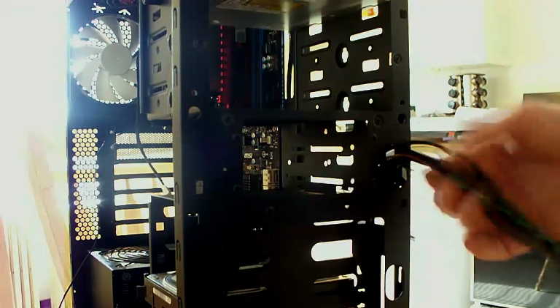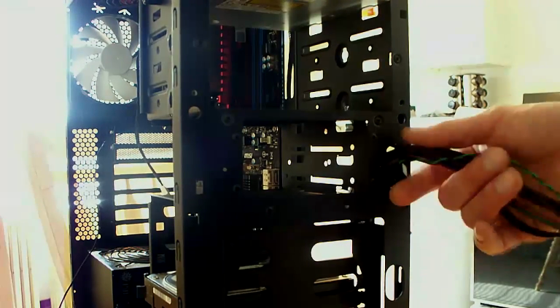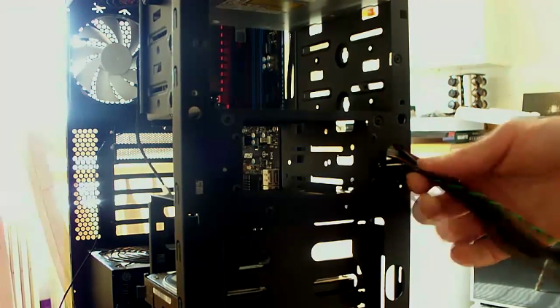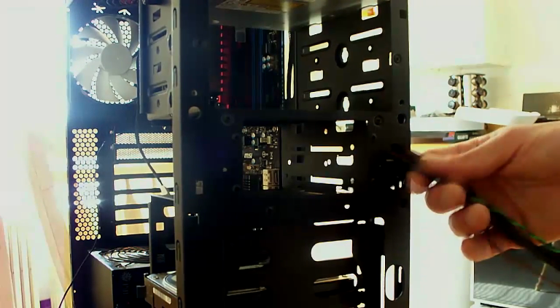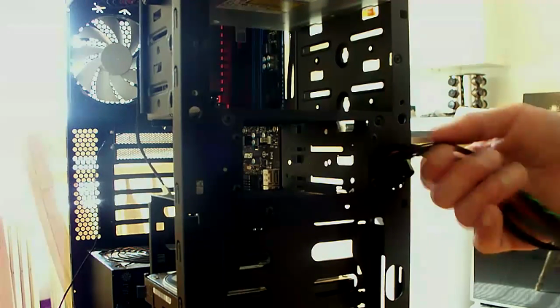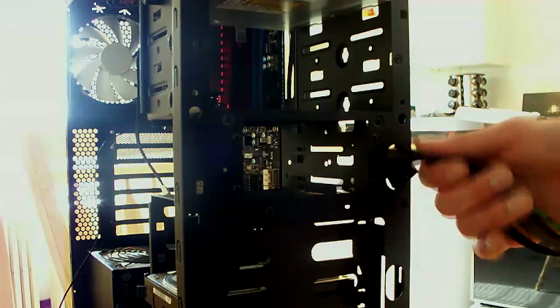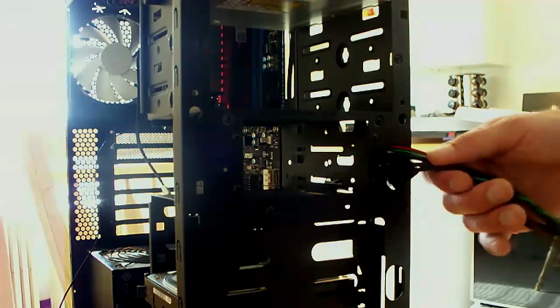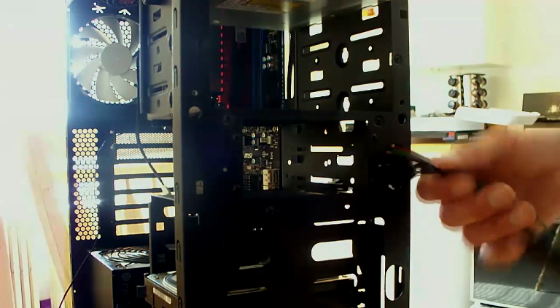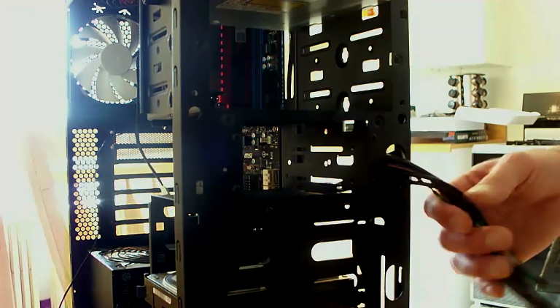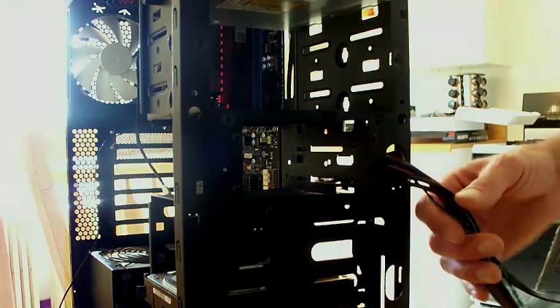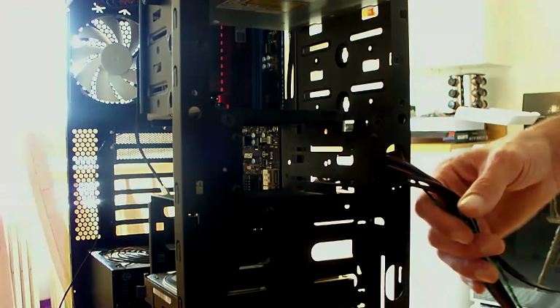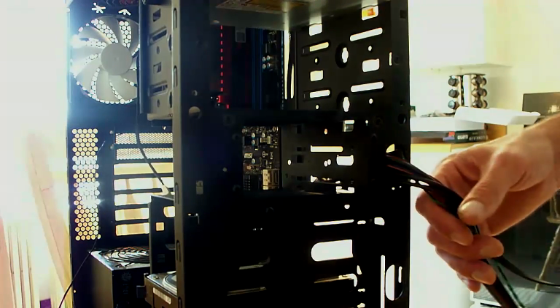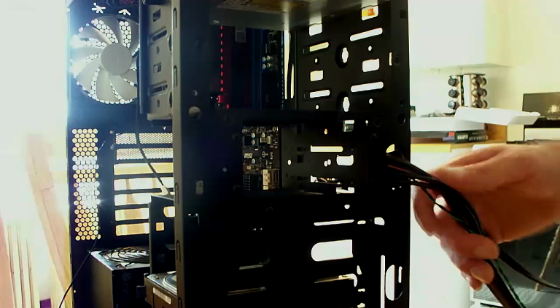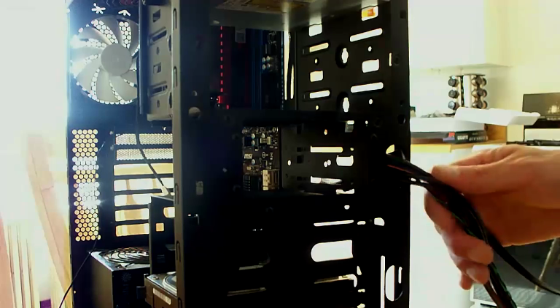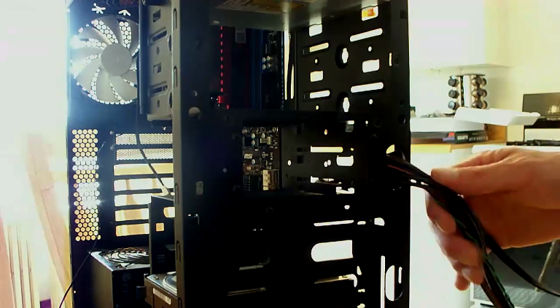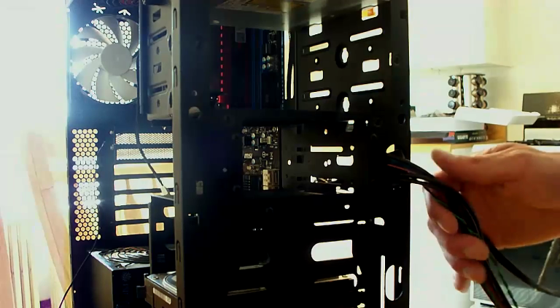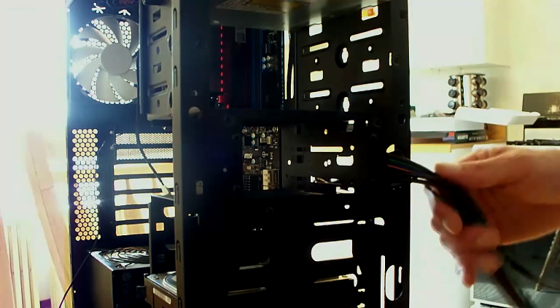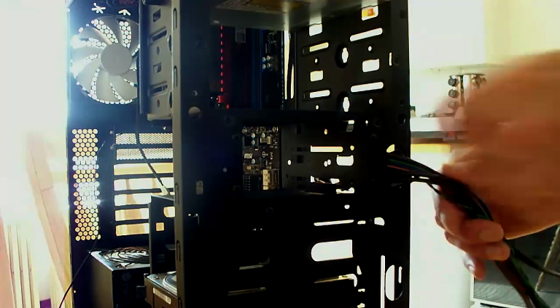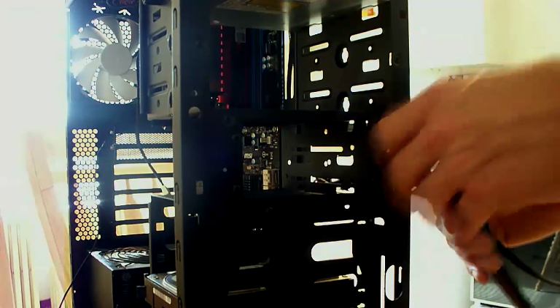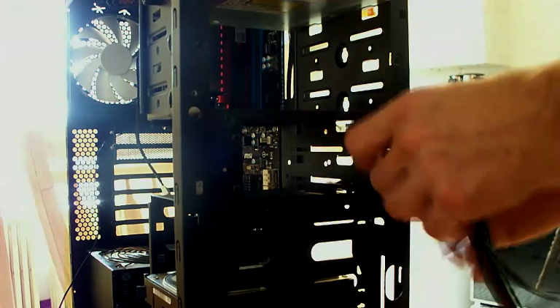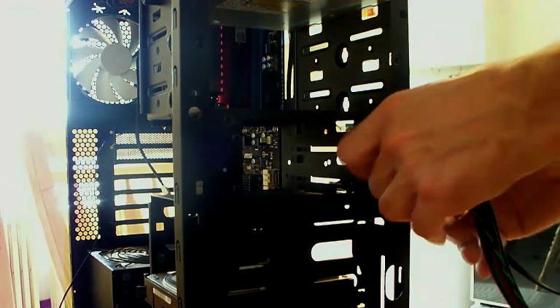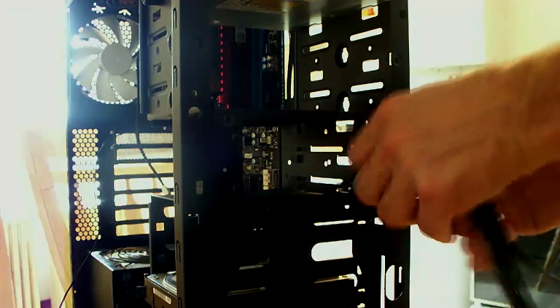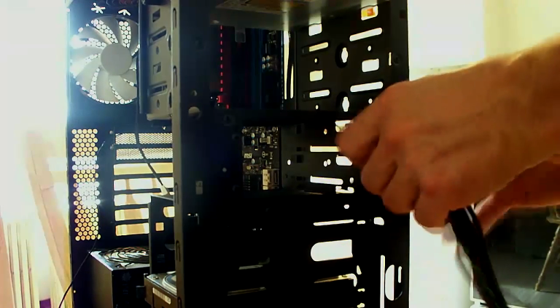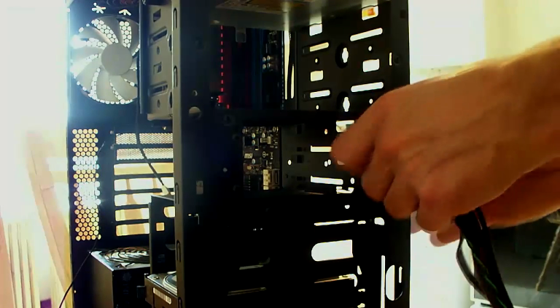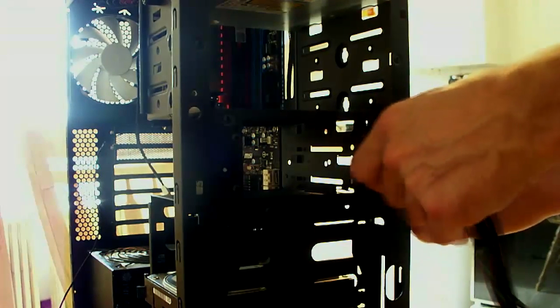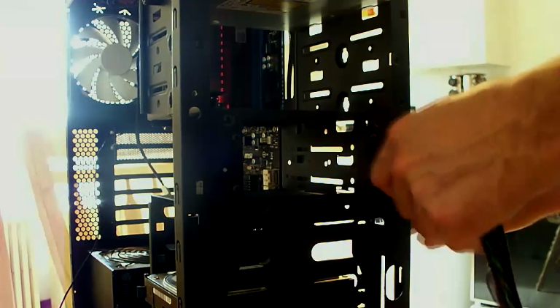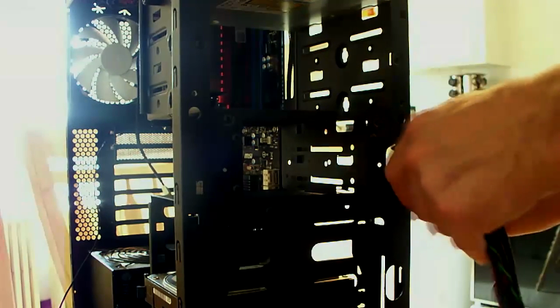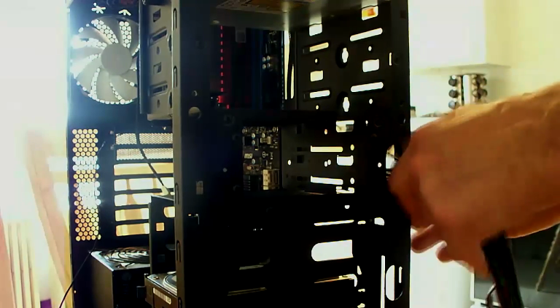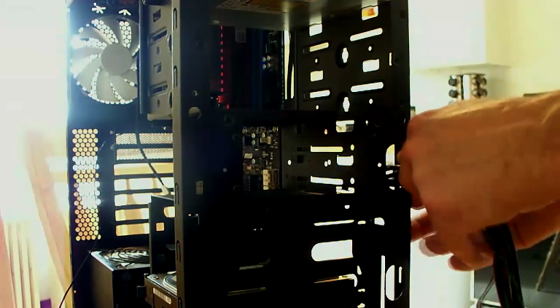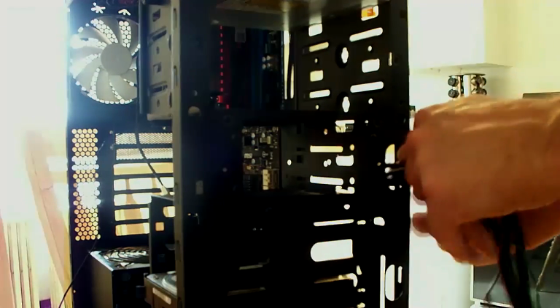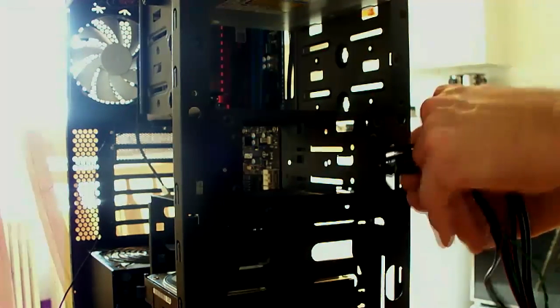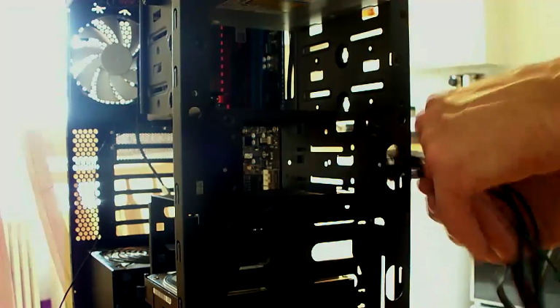These are all the front LEDs — power, reset, and all that stuff. And we'll hook these up in components.